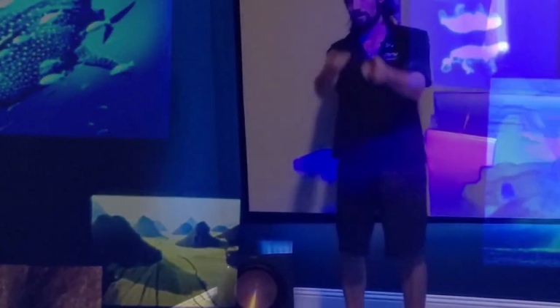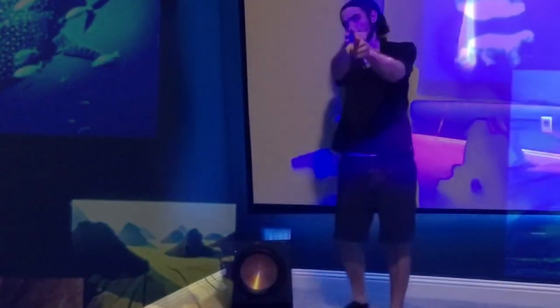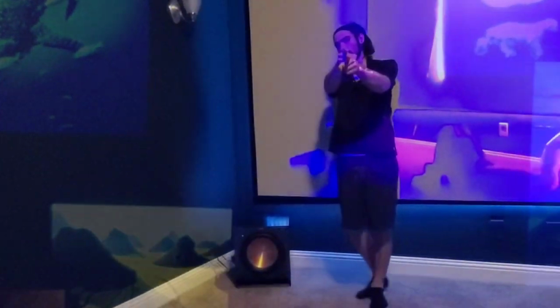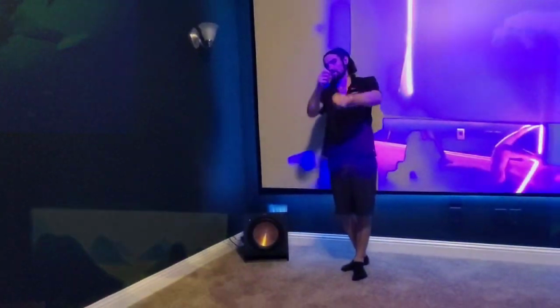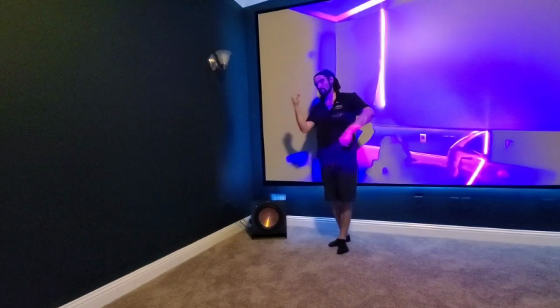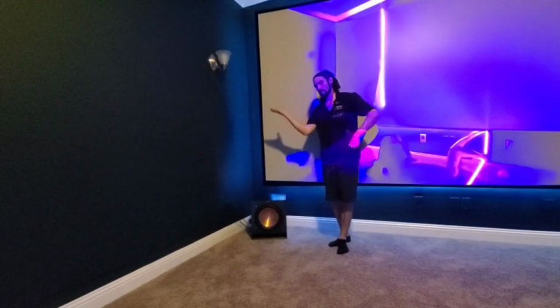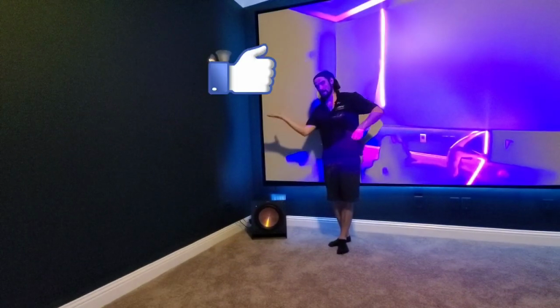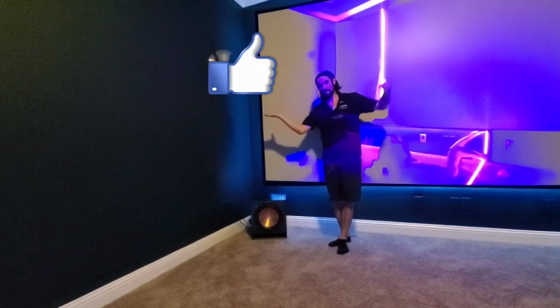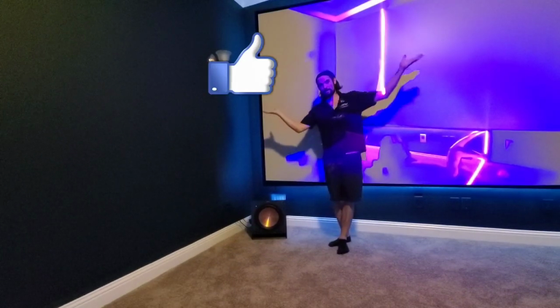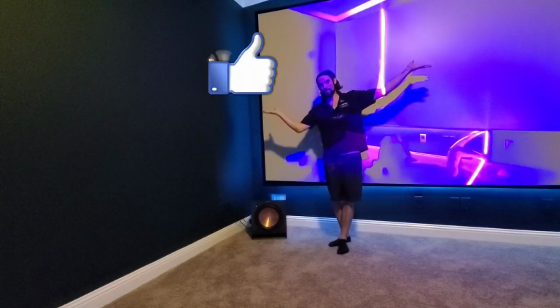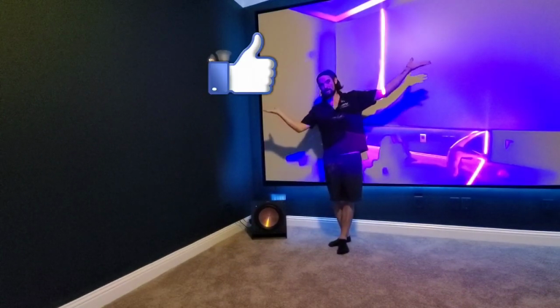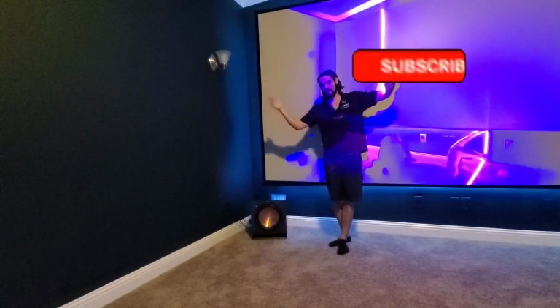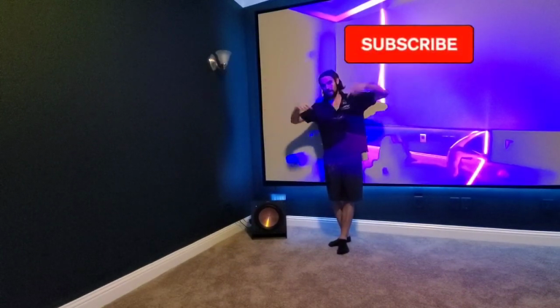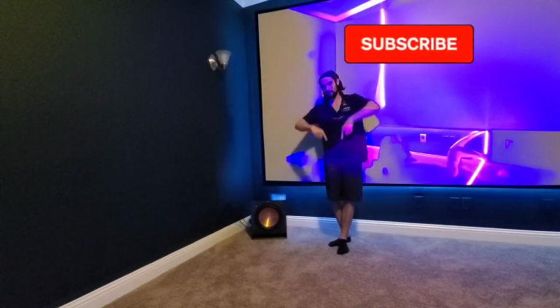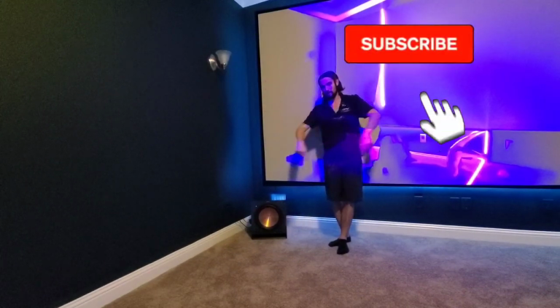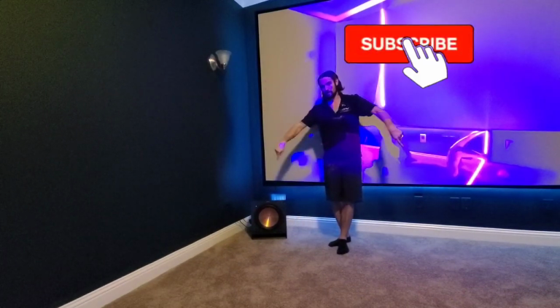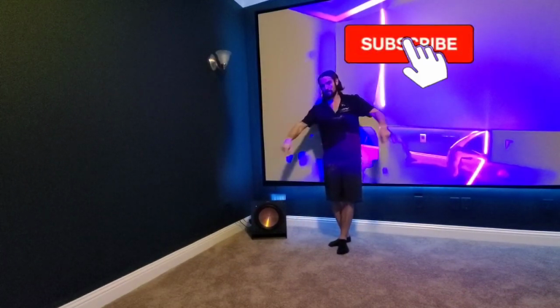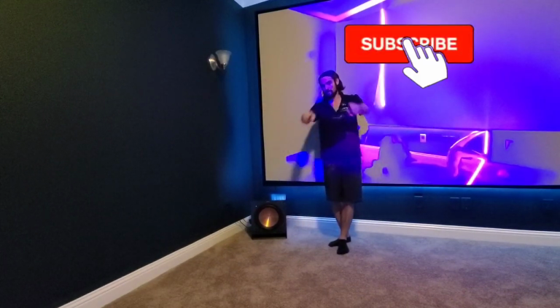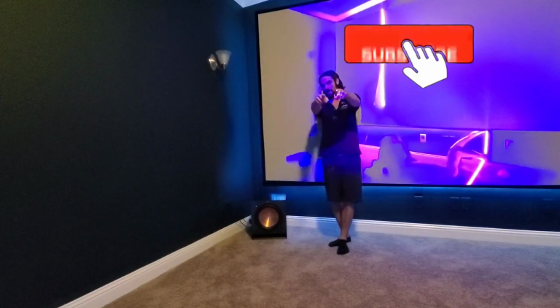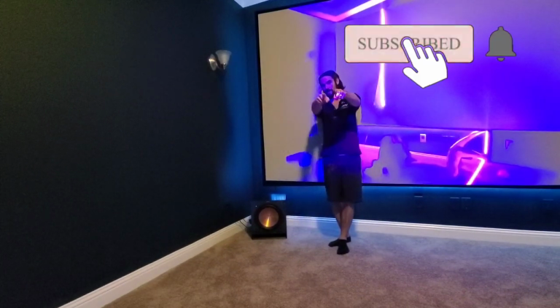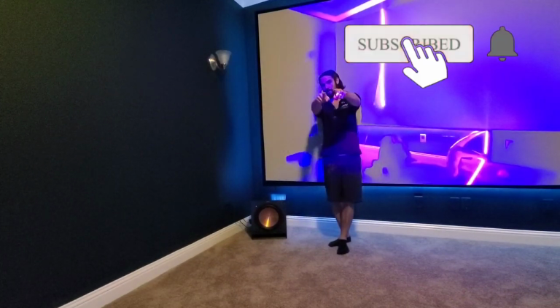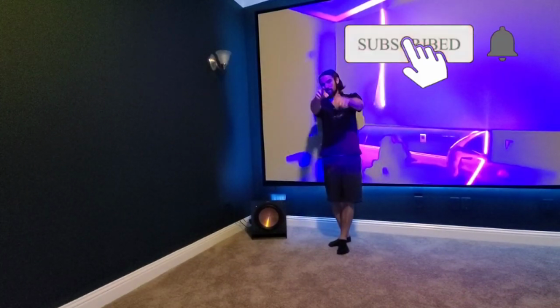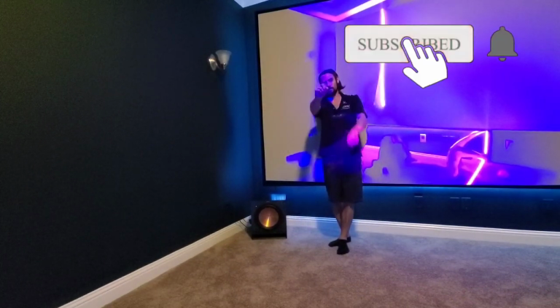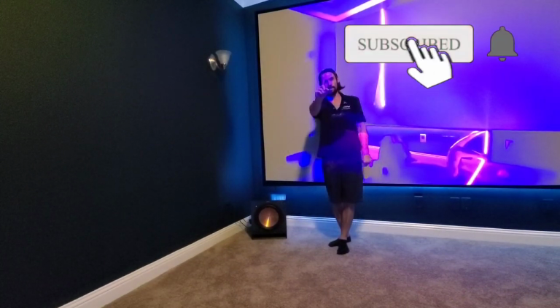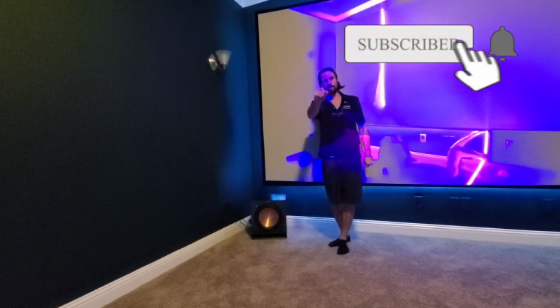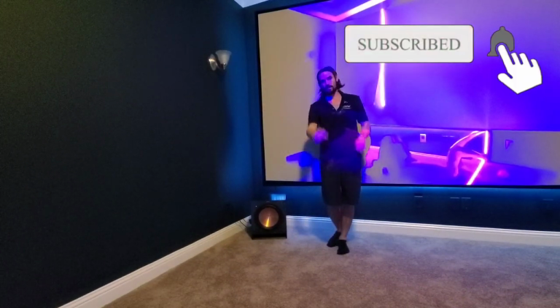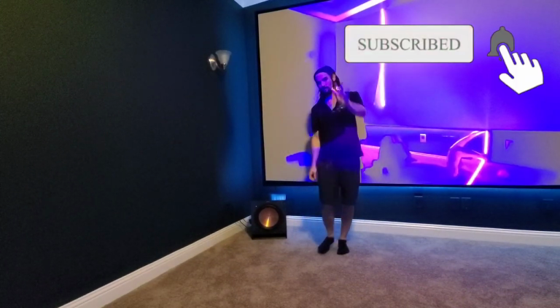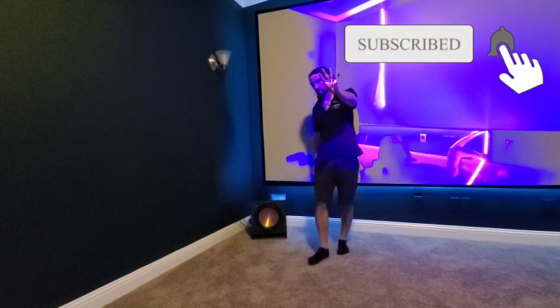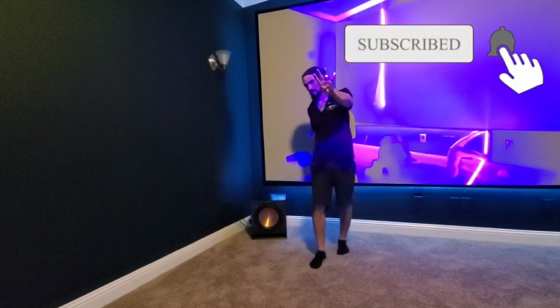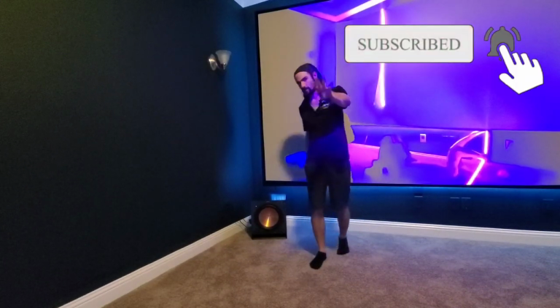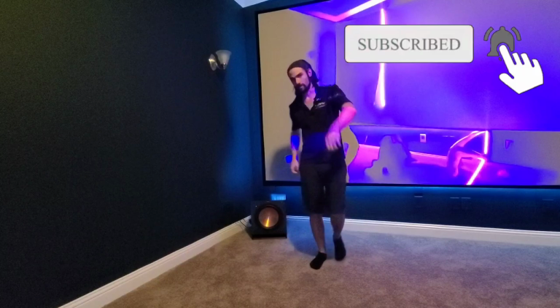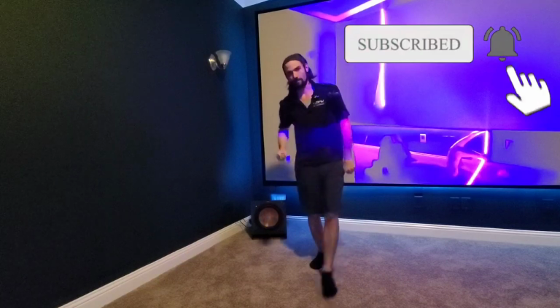Don't forget to like and subscribe and comment — trying to get an algorithm boost, 1,000 subs and 4,000 hours of view time.